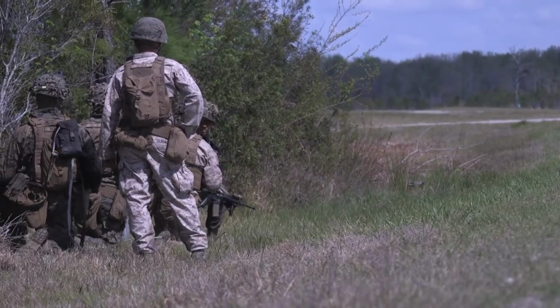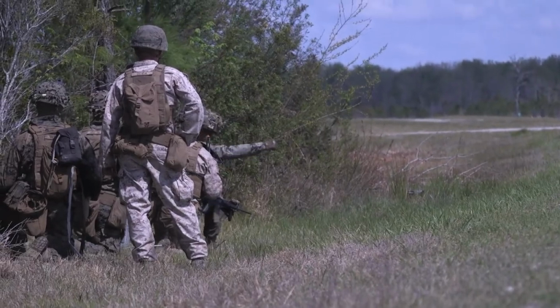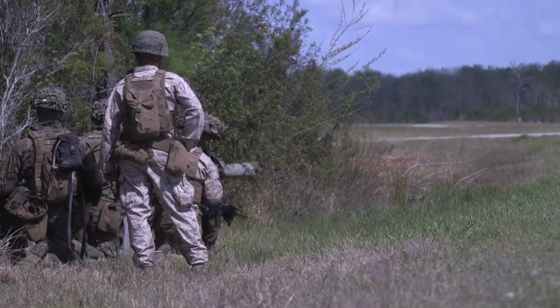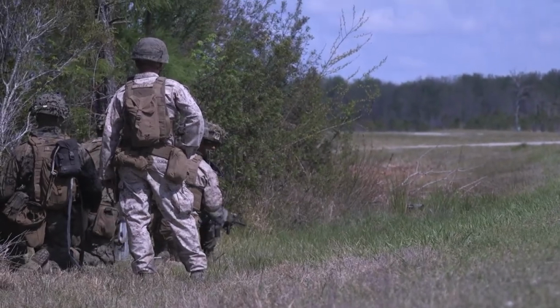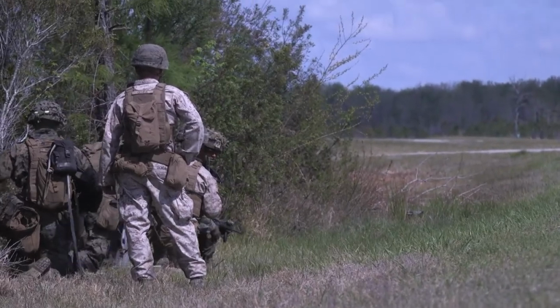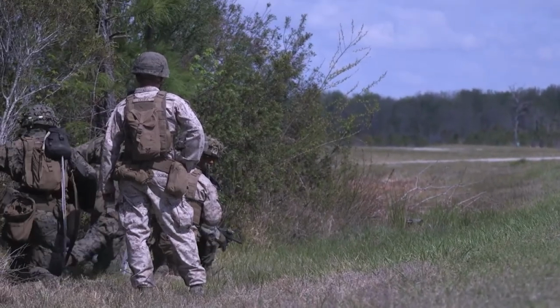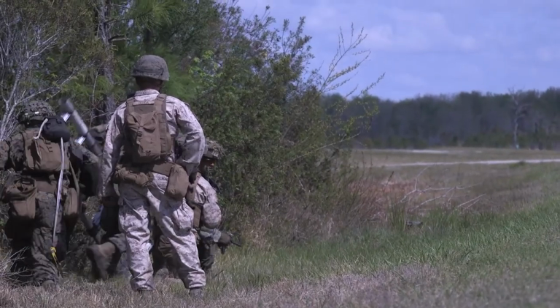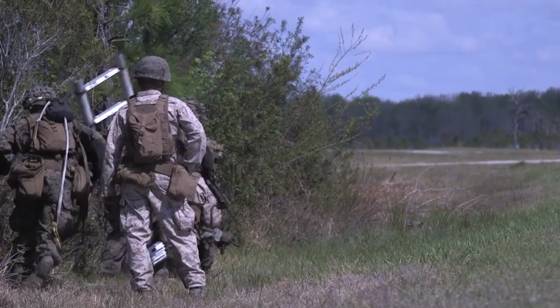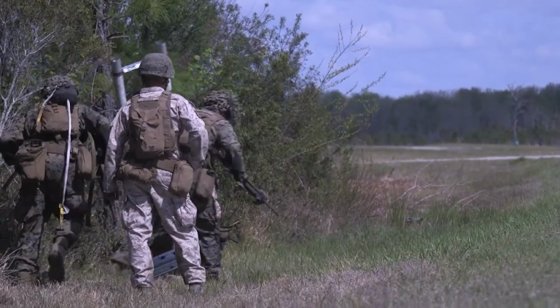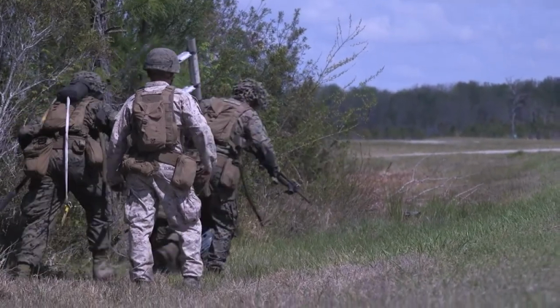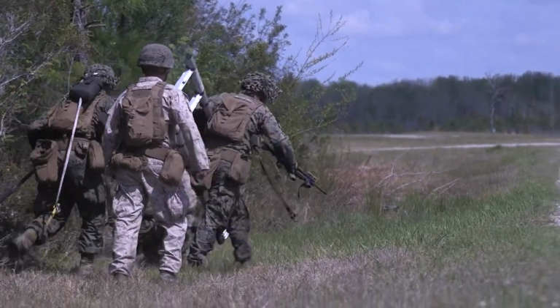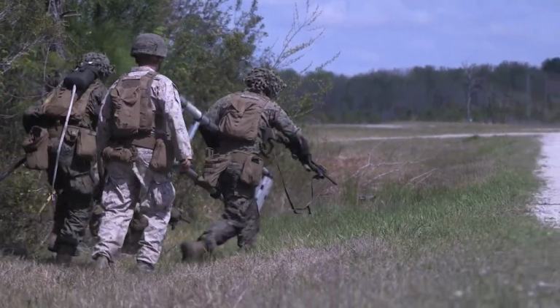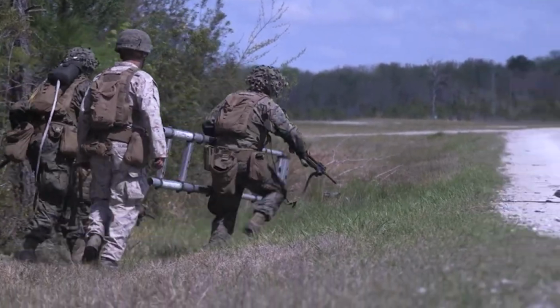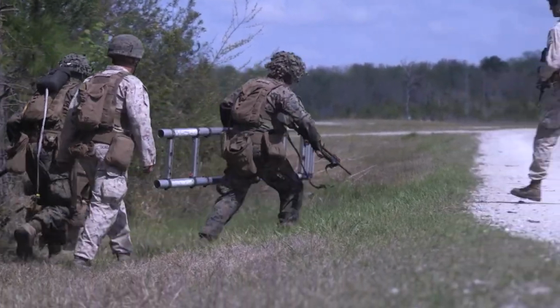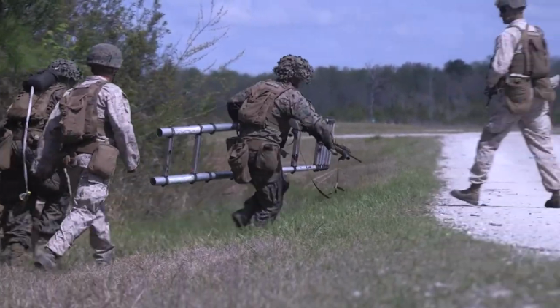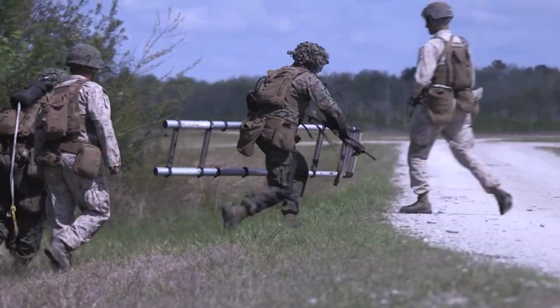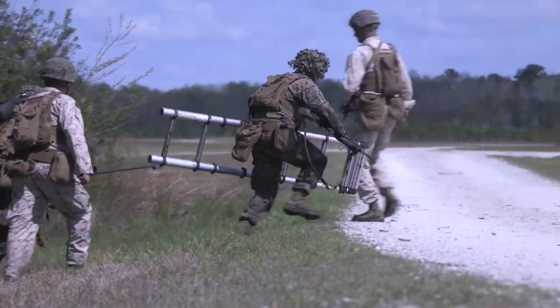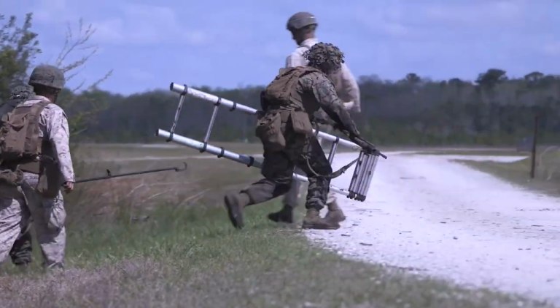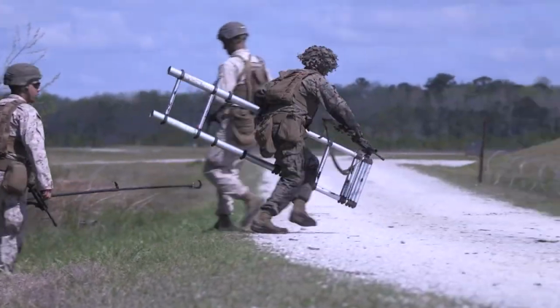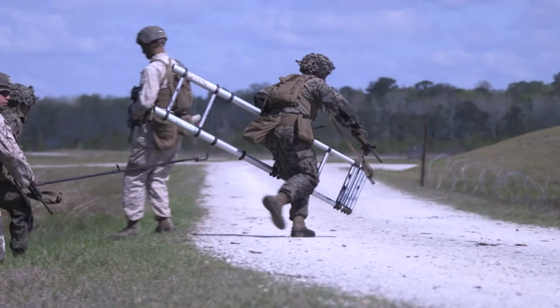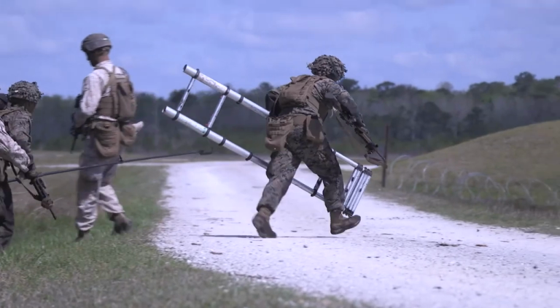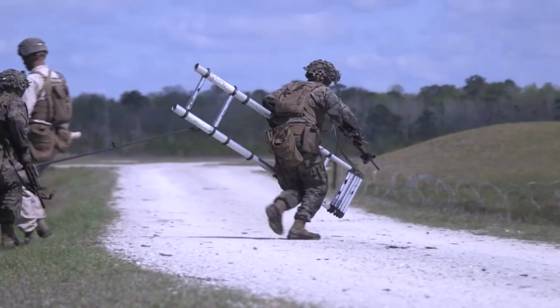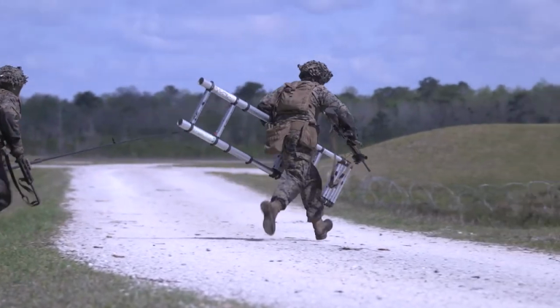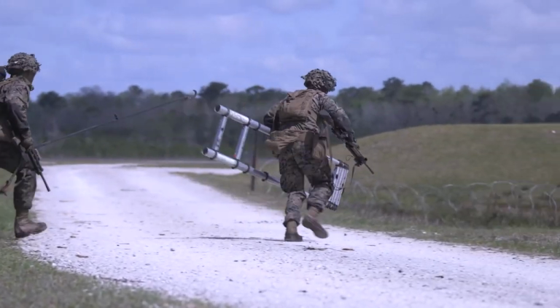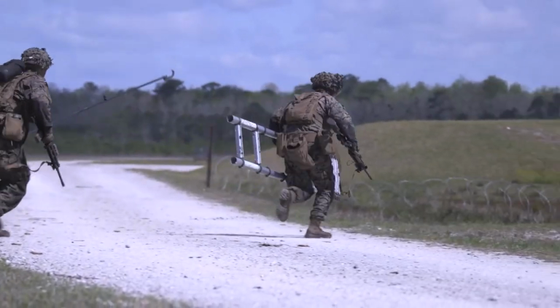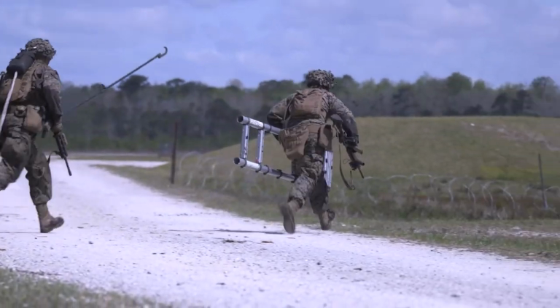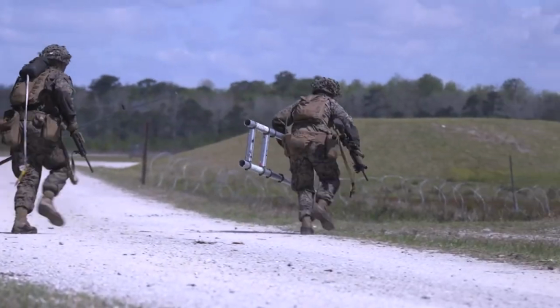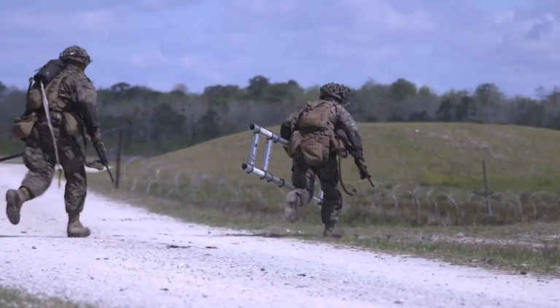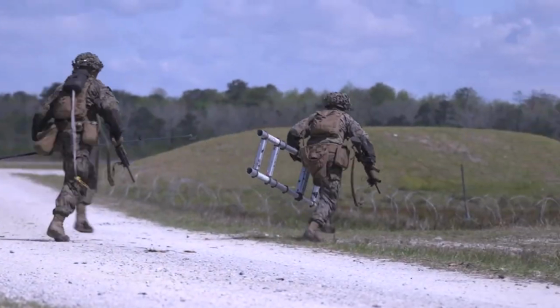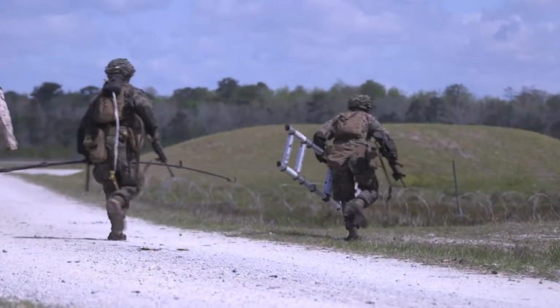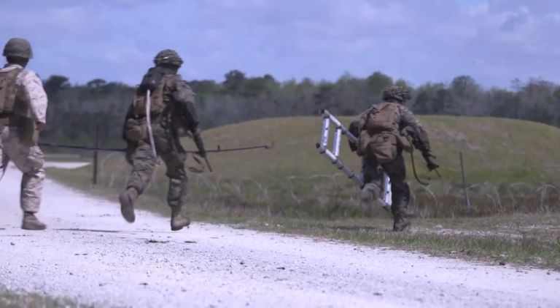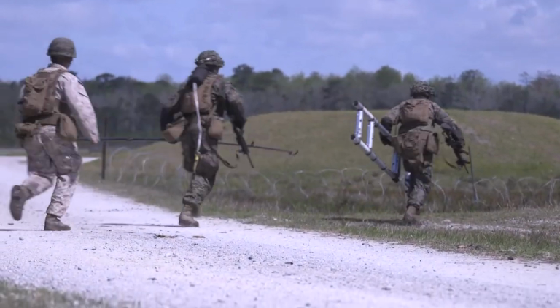We got that one. They're going up. They're going all the way.